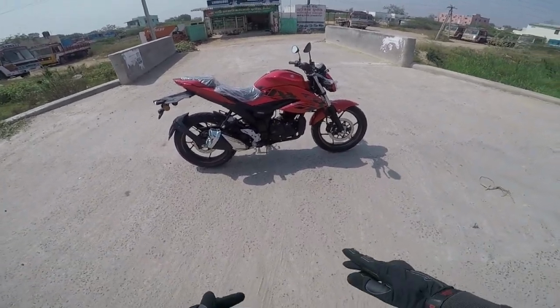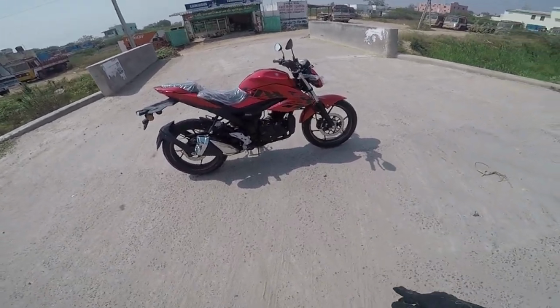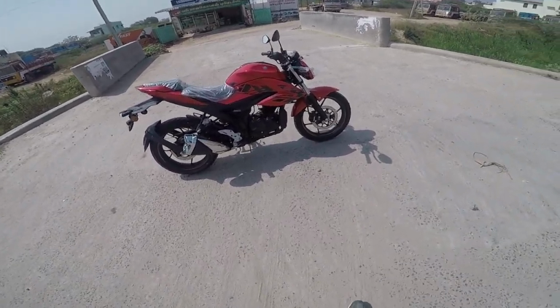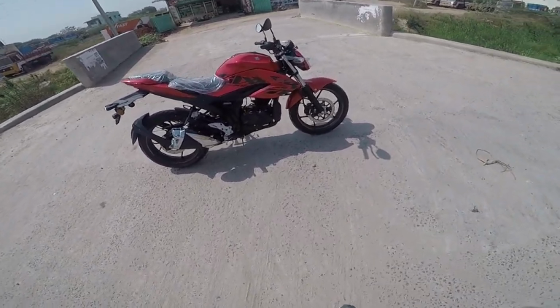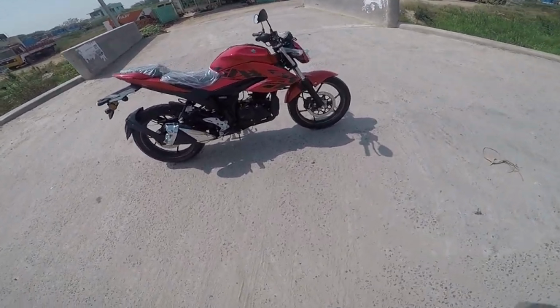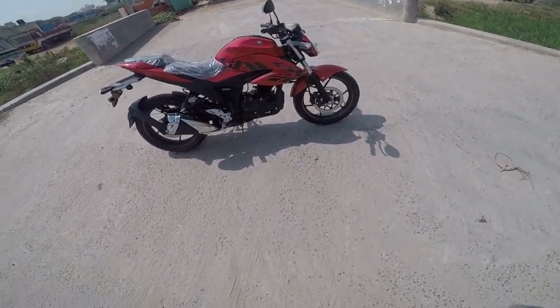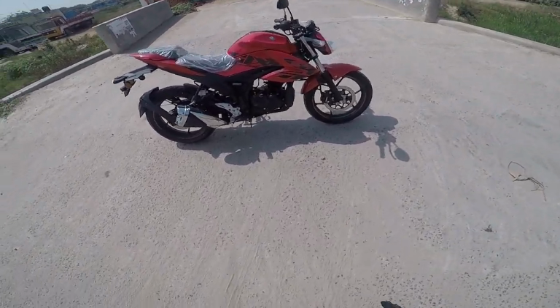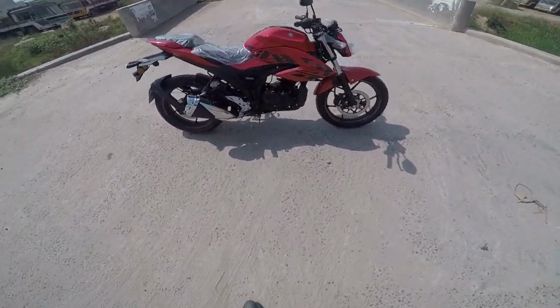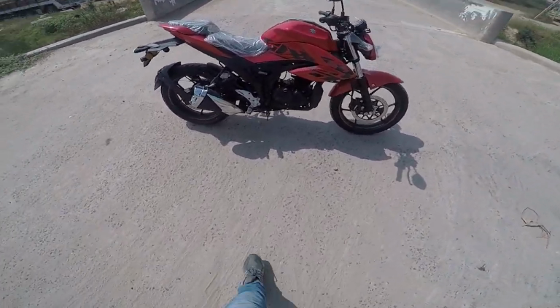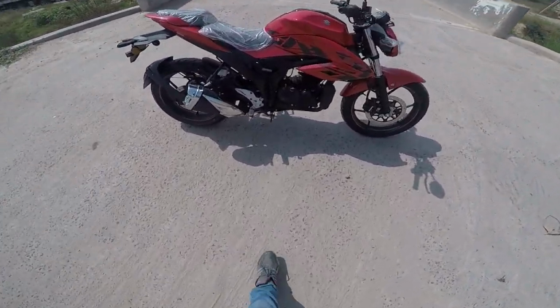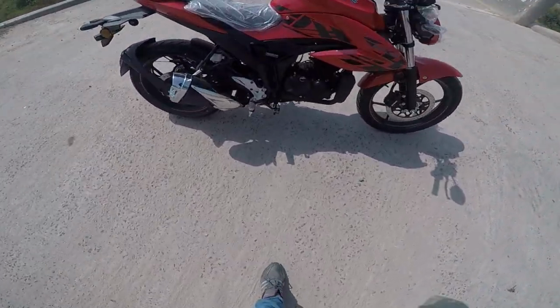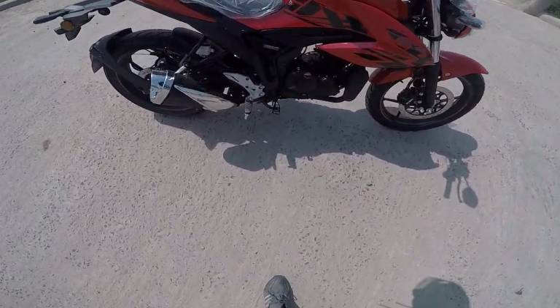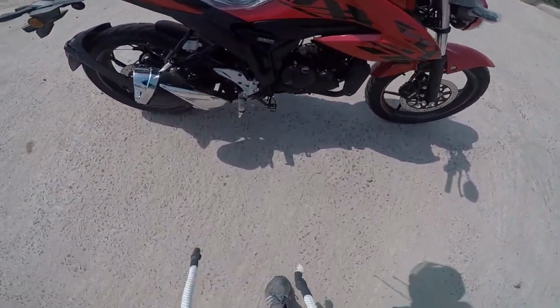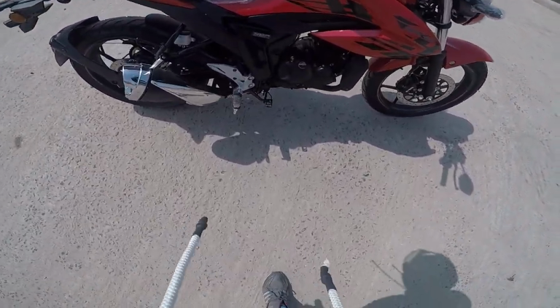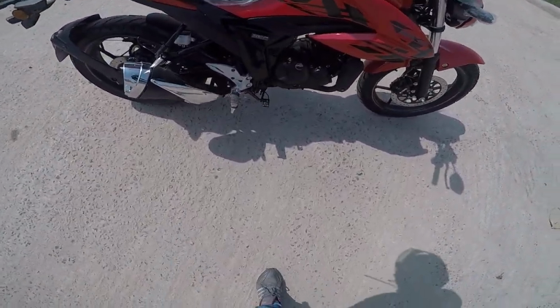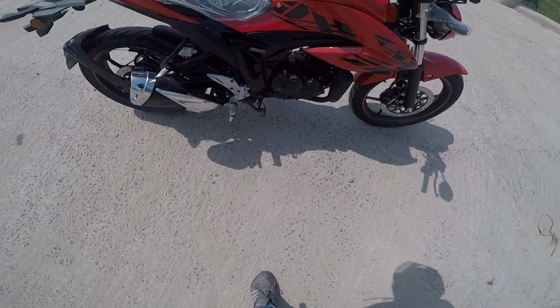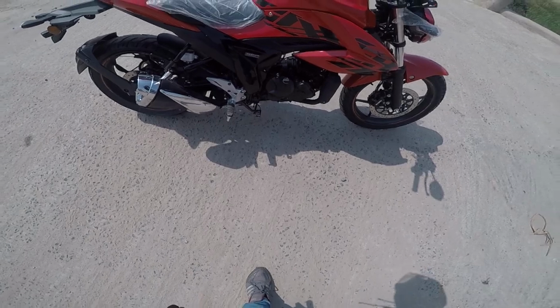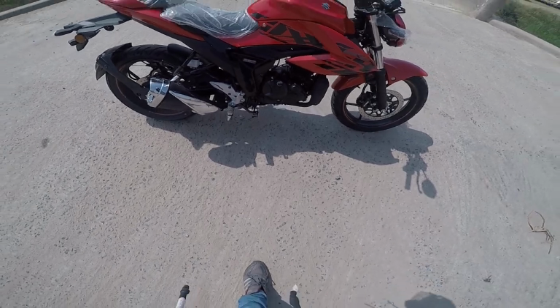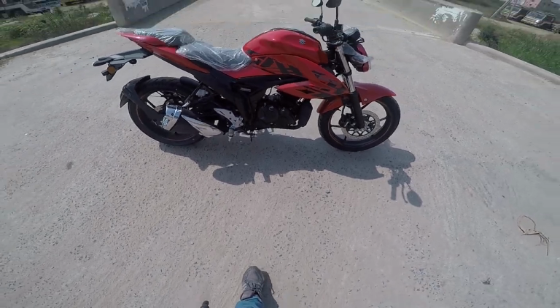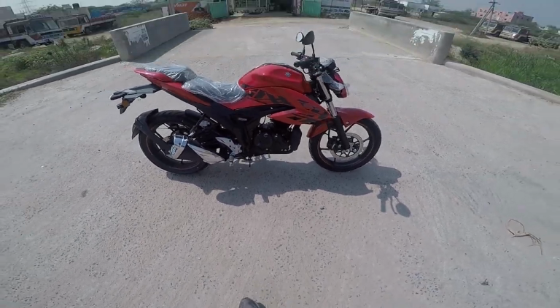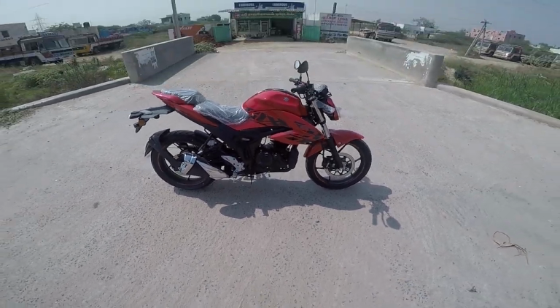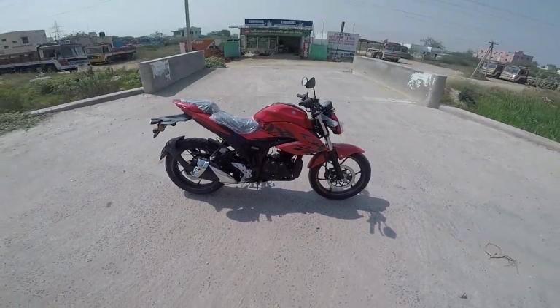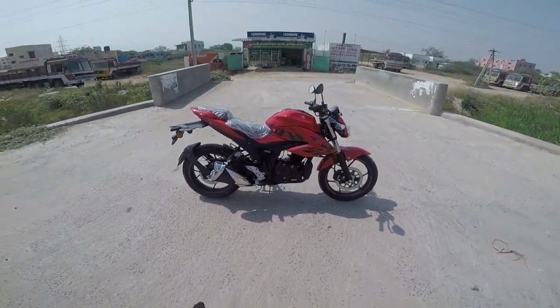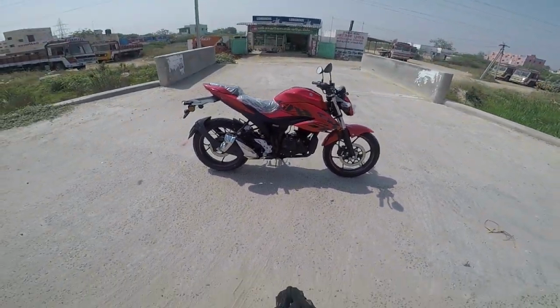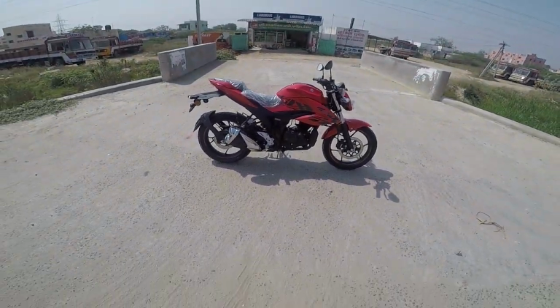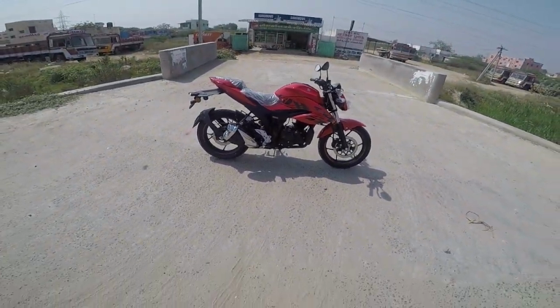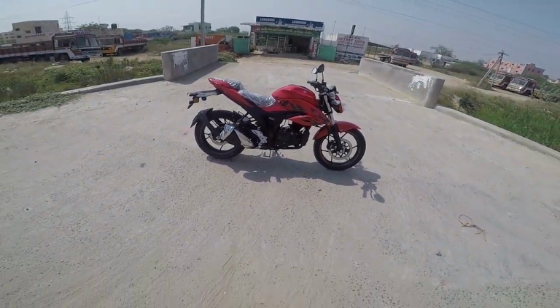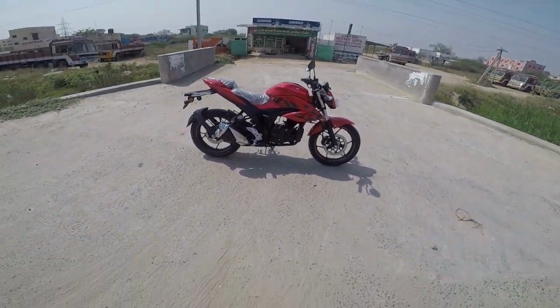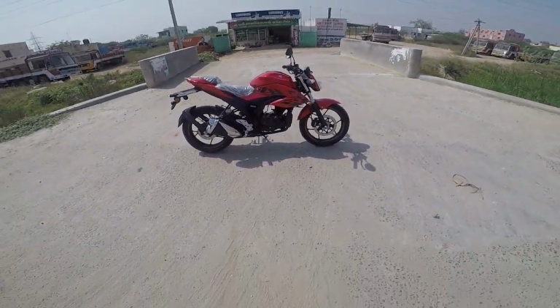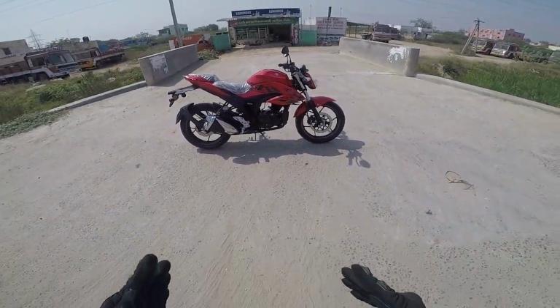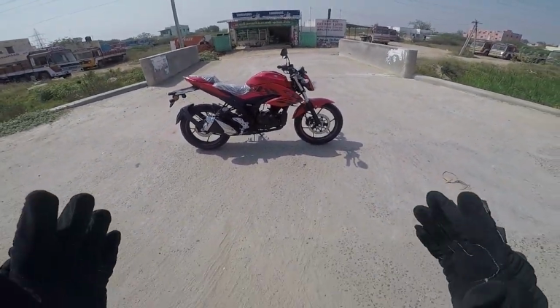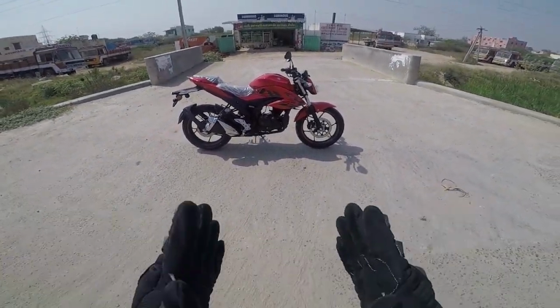SEP — what is it? Suzuki ECO Performance. Right now, we will see this bike.